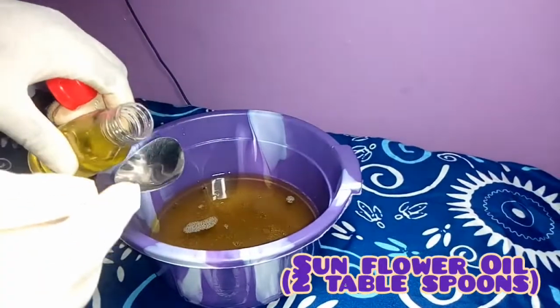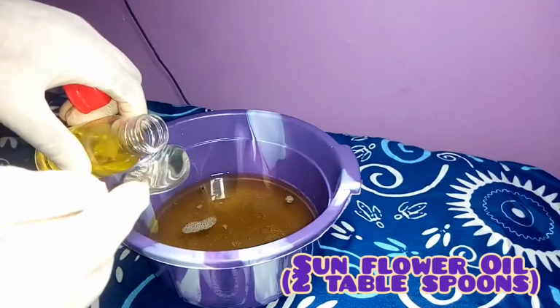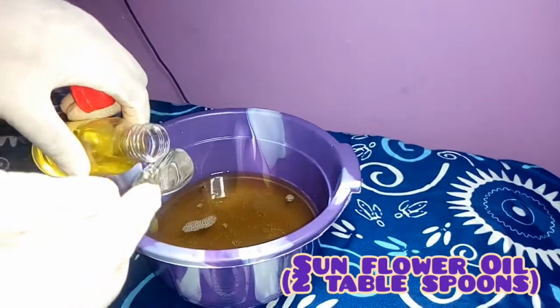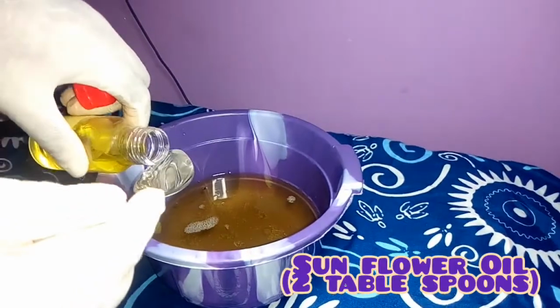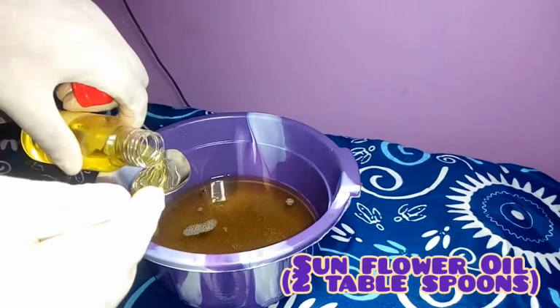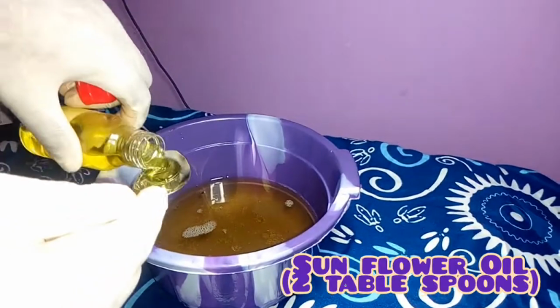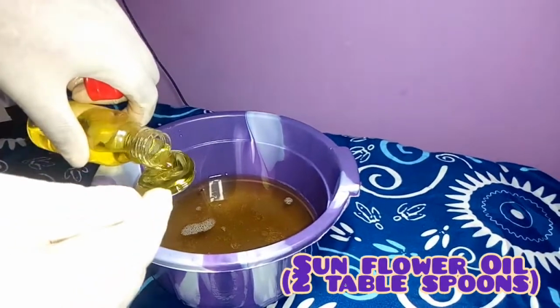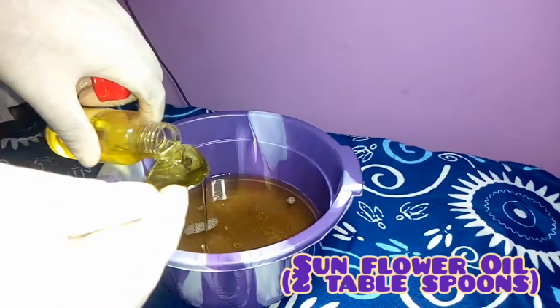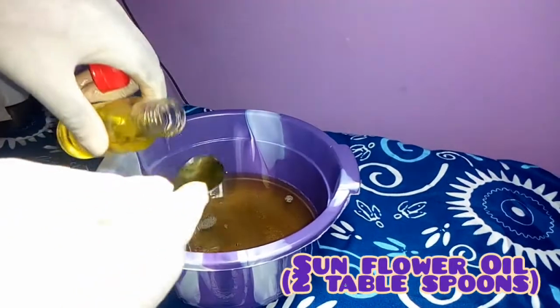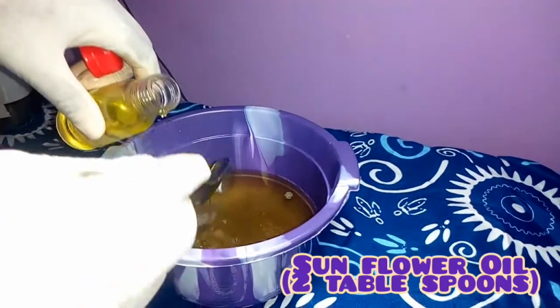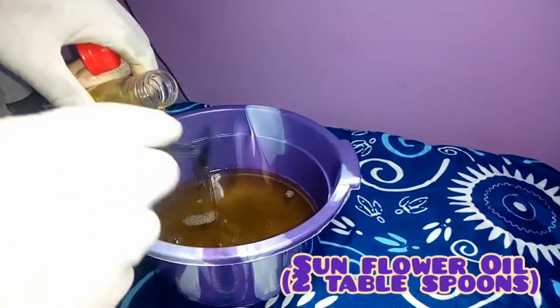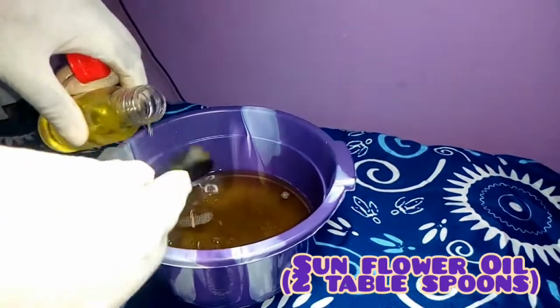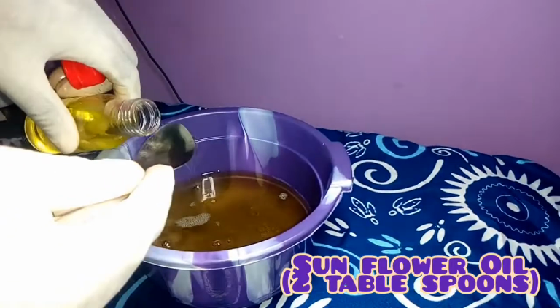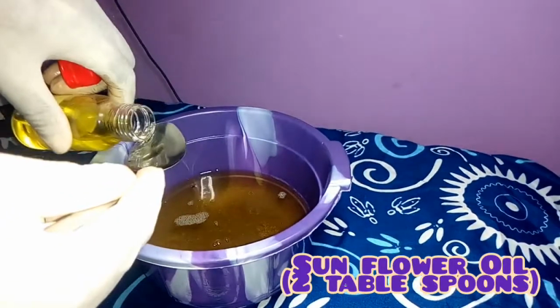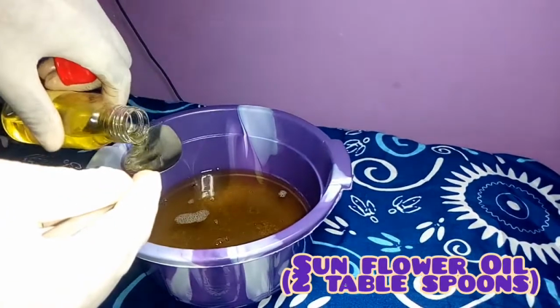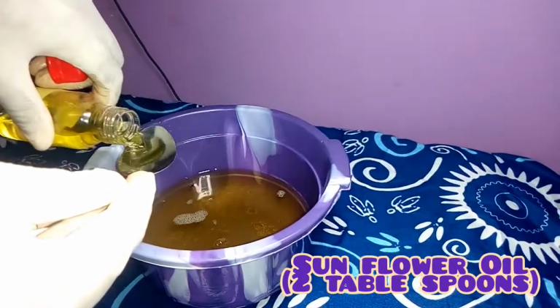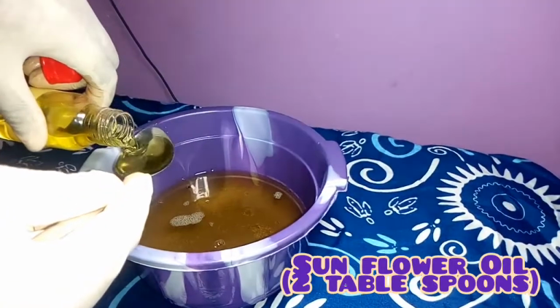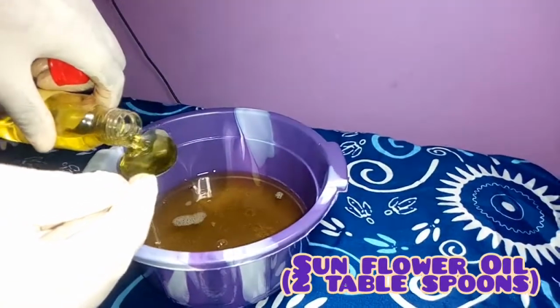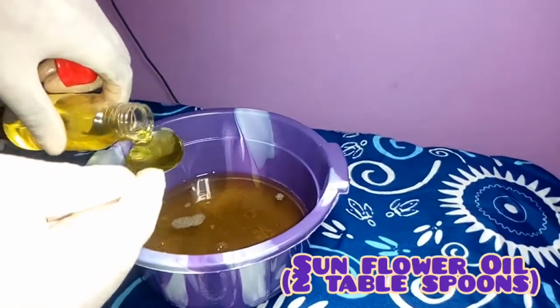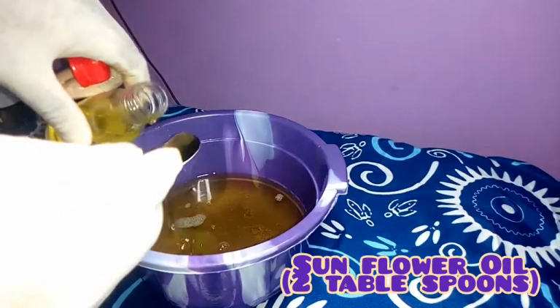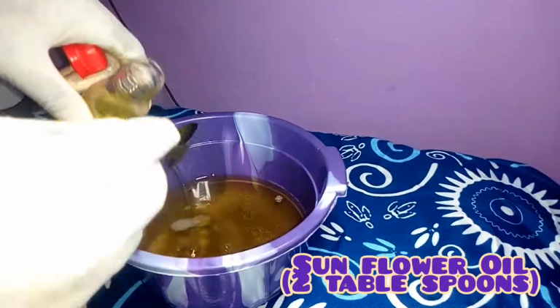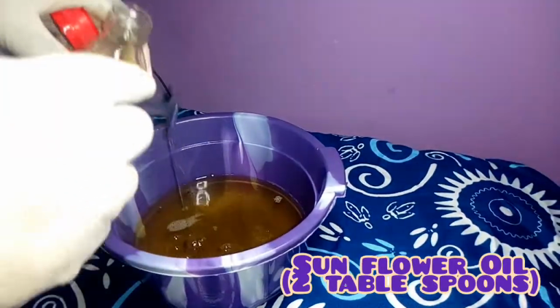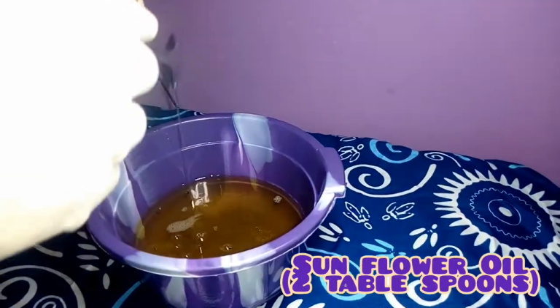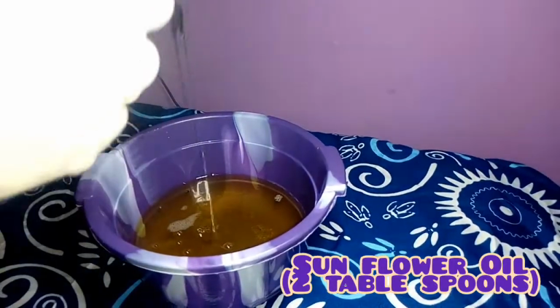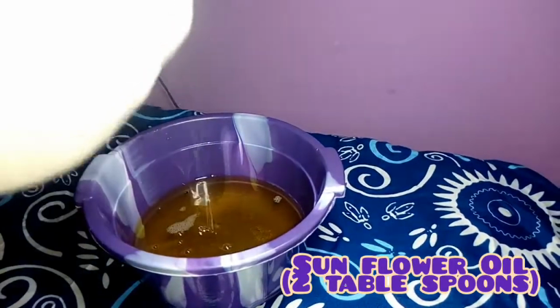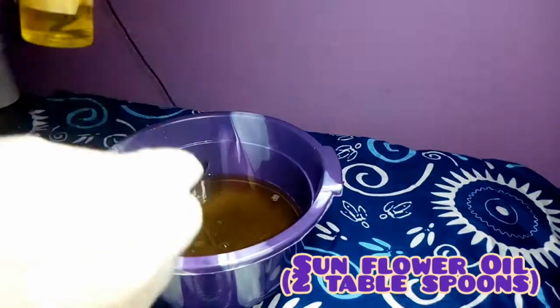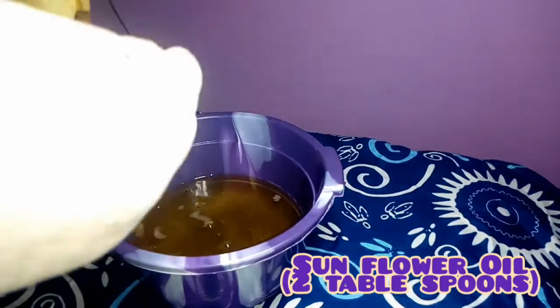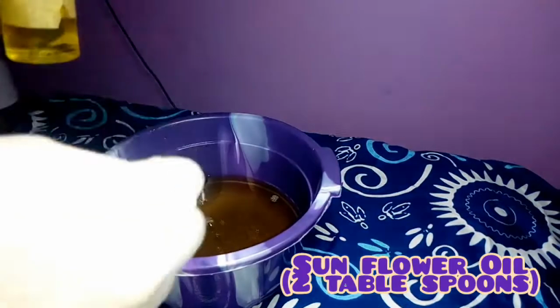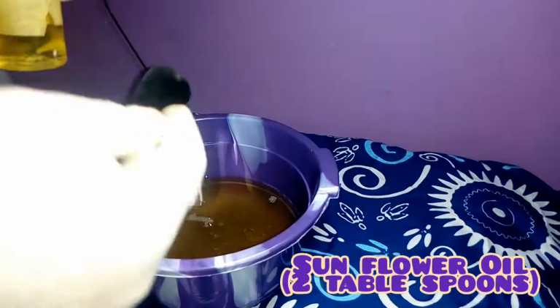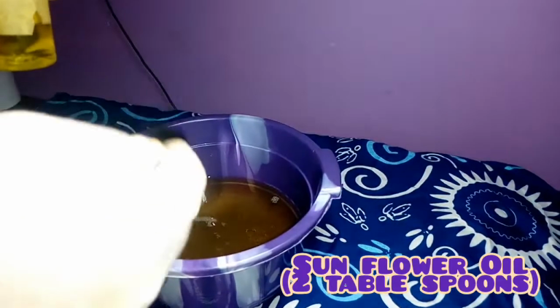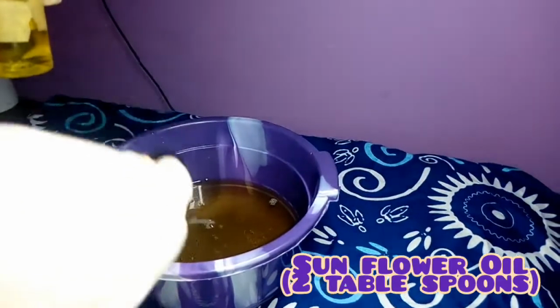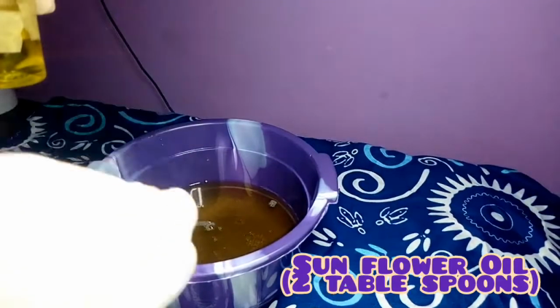The next oil I'll apply is my sunflower oil. The sunflower oil takes care of scars and acne, and I'll be needing two tablespoons. It also glows your skin.